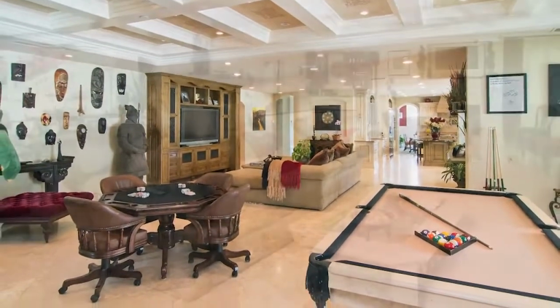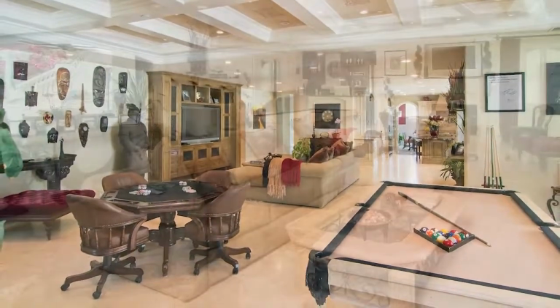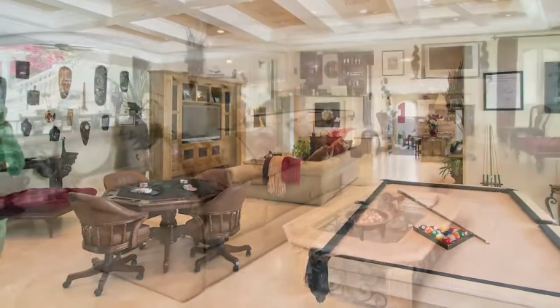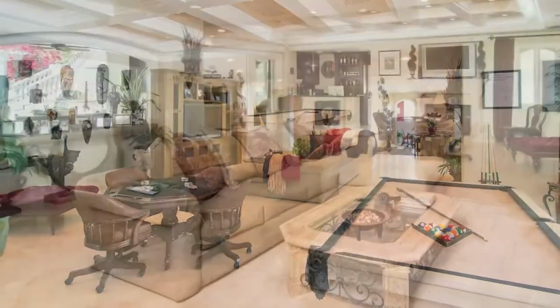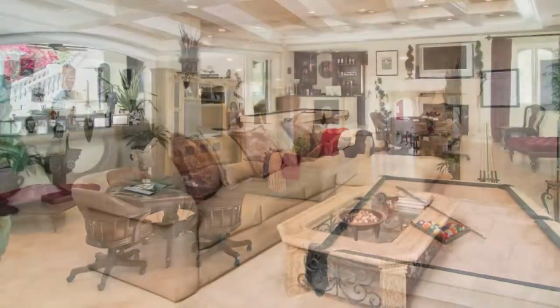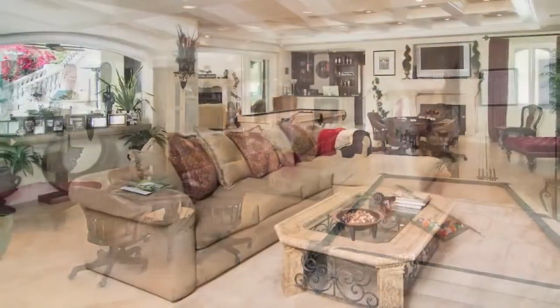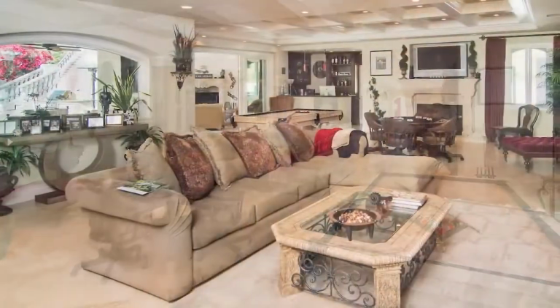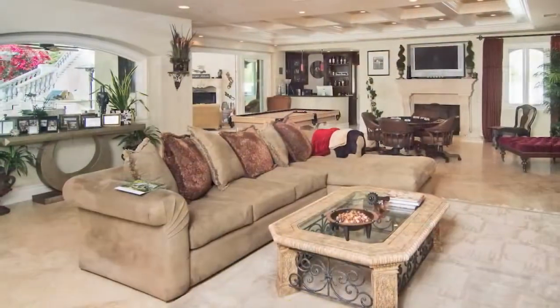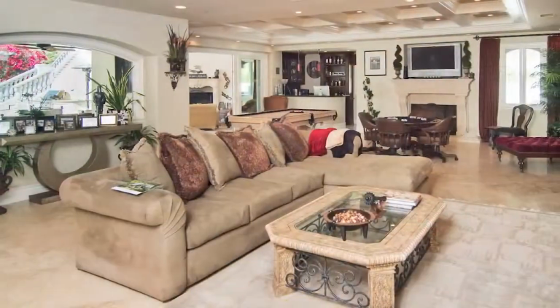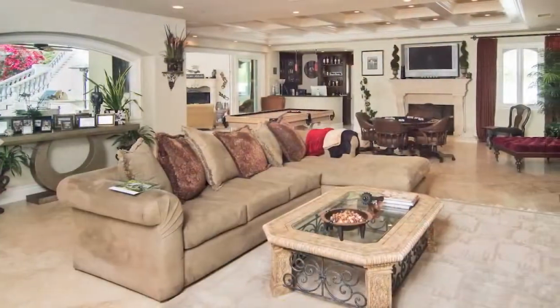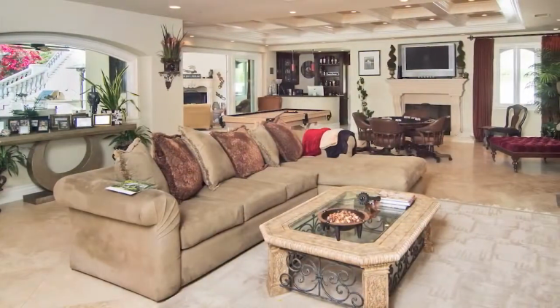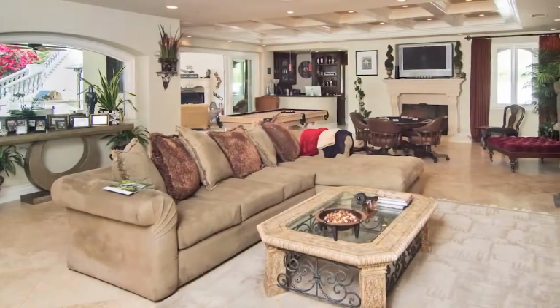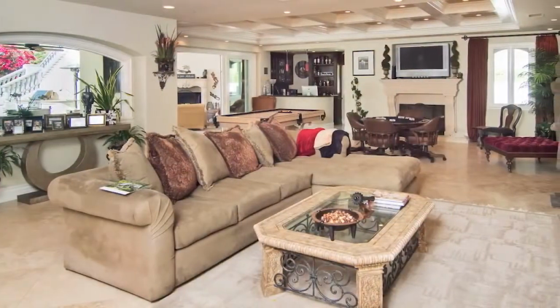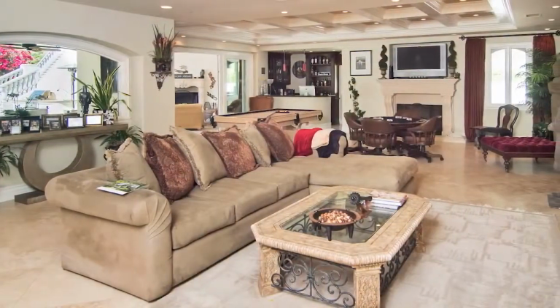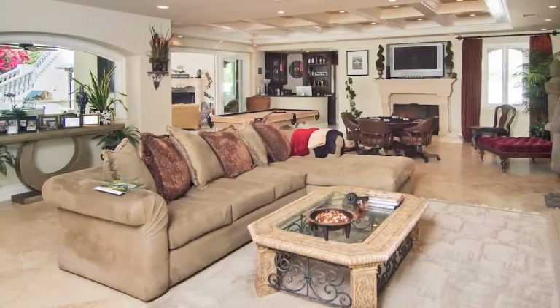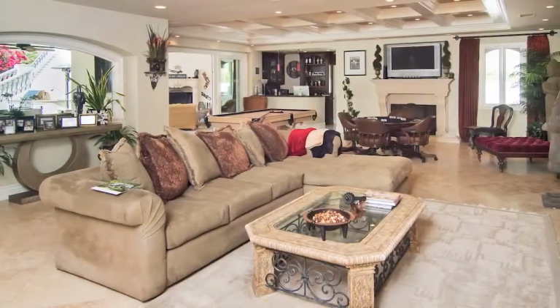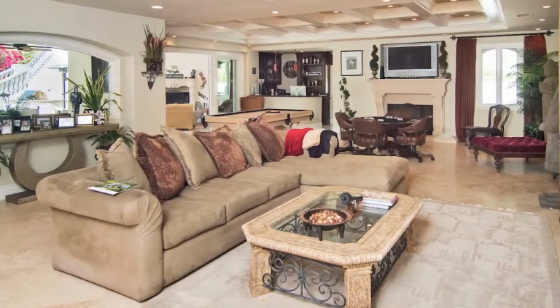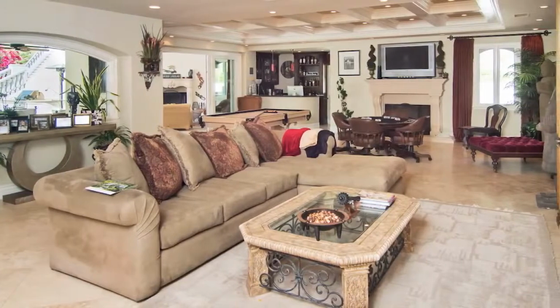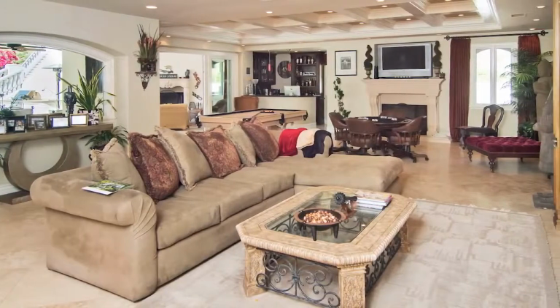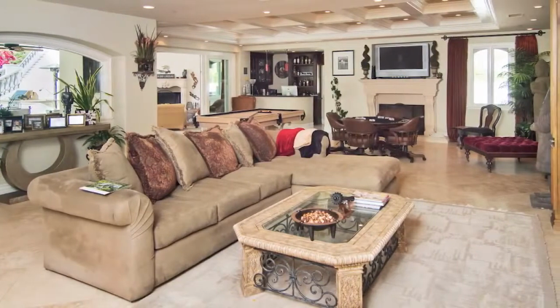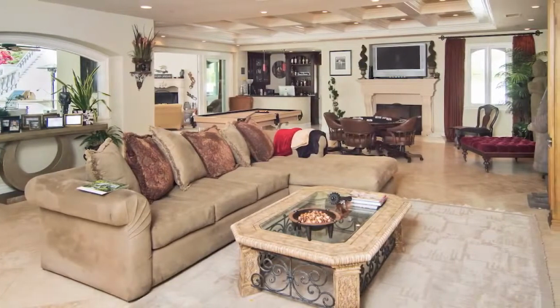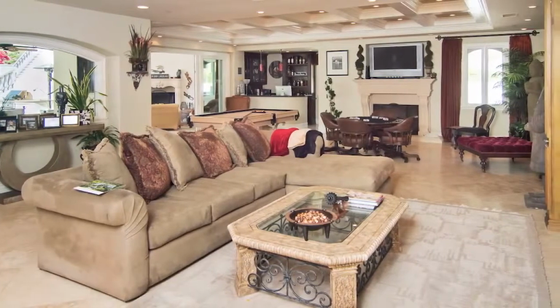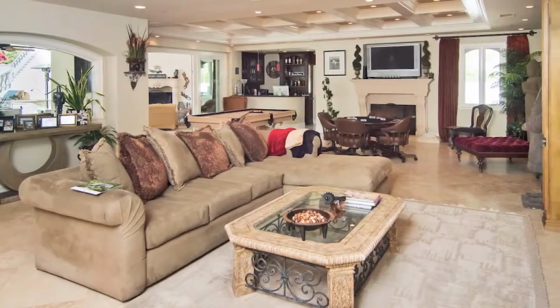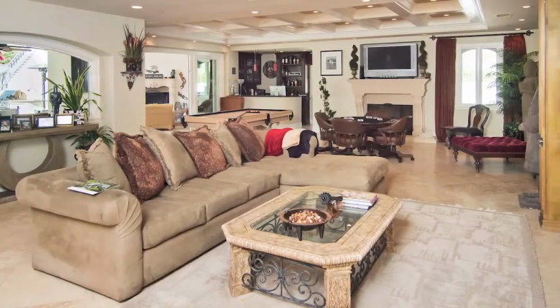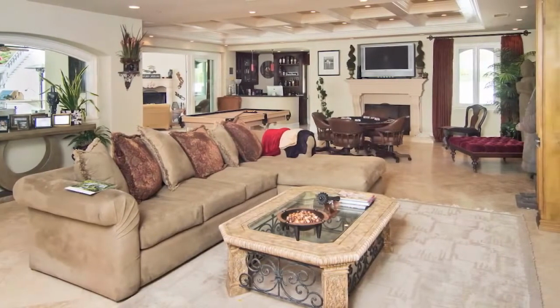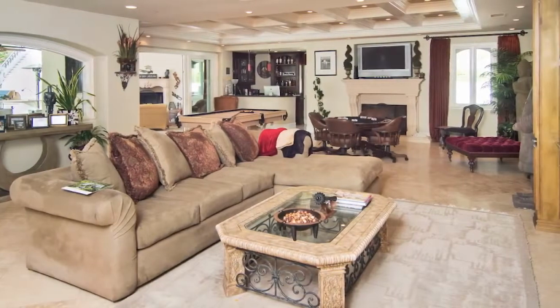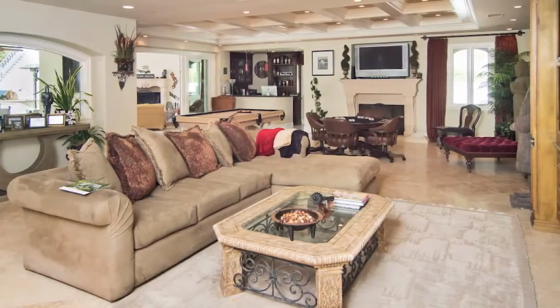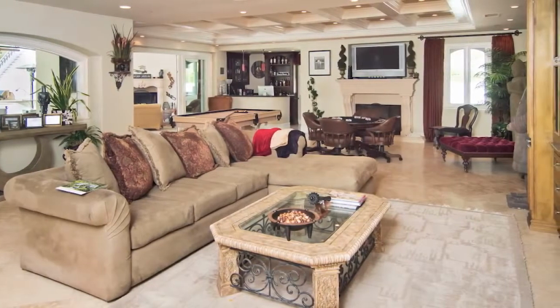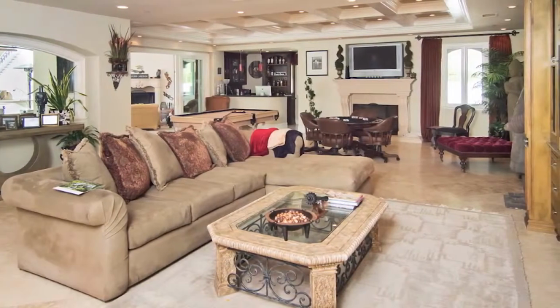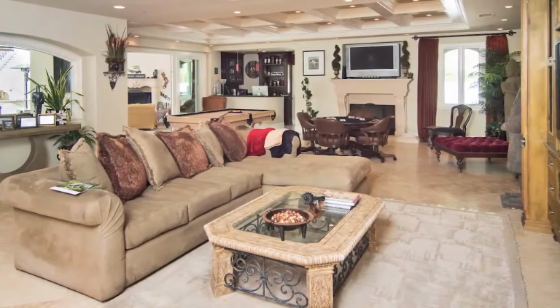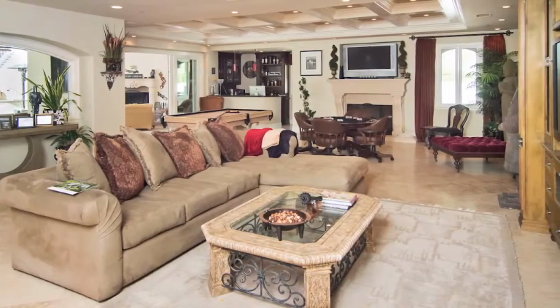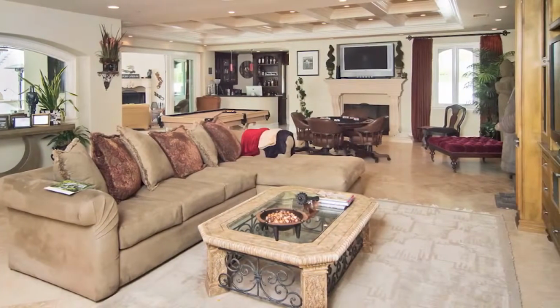You'll appreciate the cozy fireplace, convenient built-ins, and serene views of the loggia and backyard.